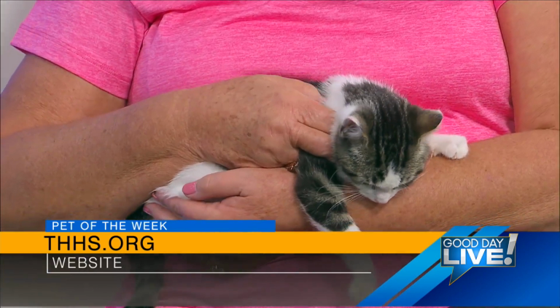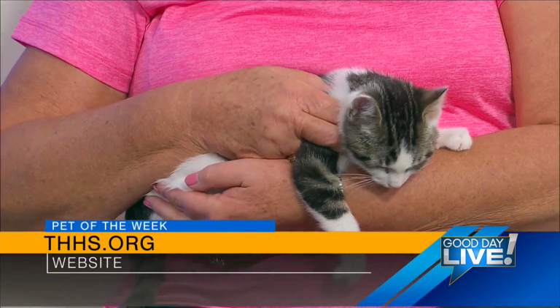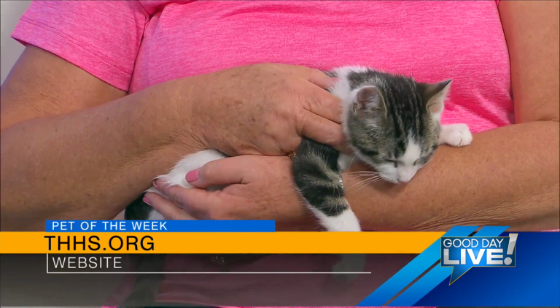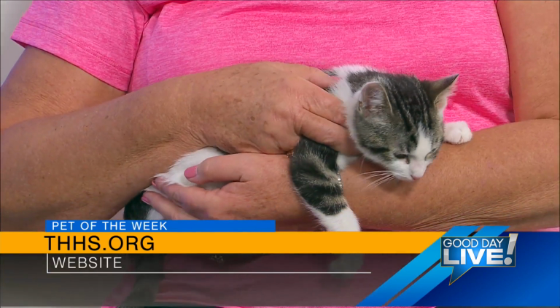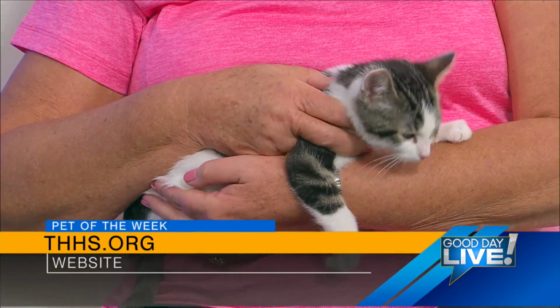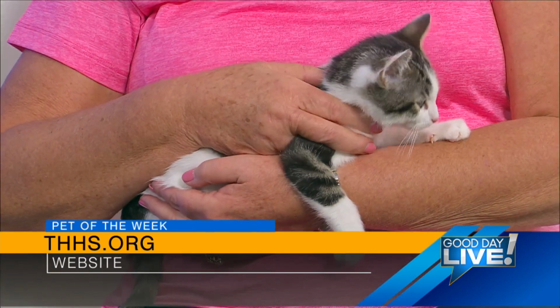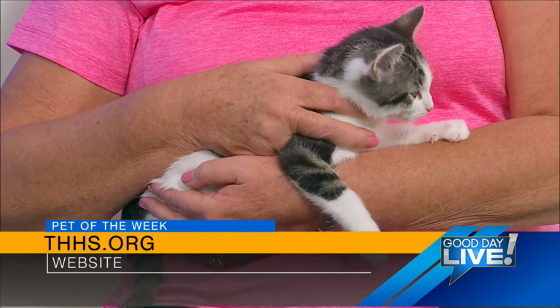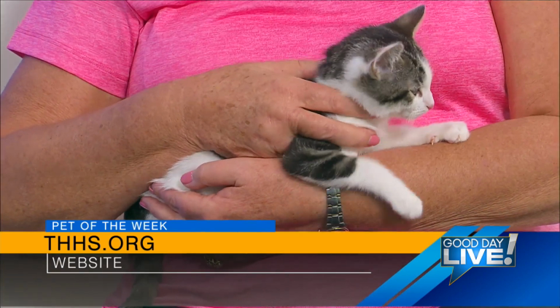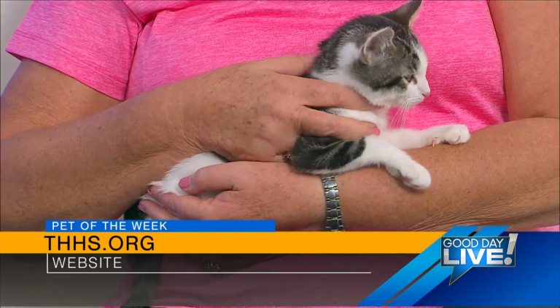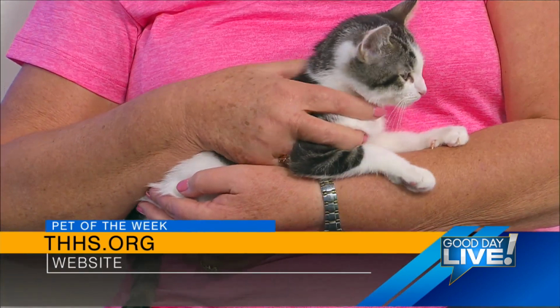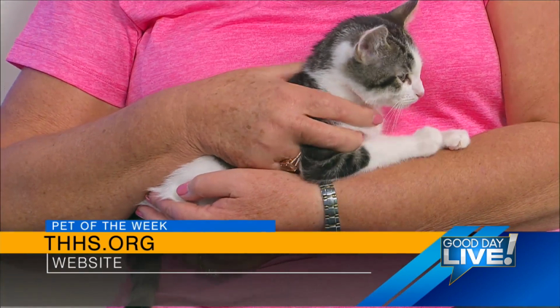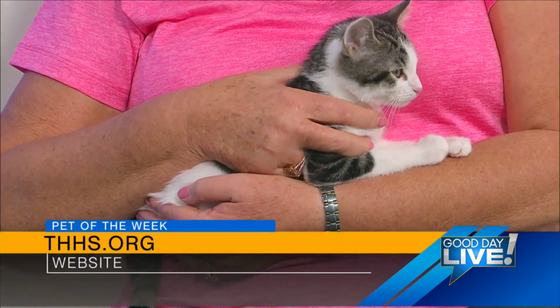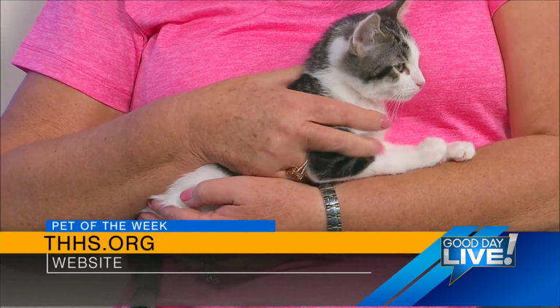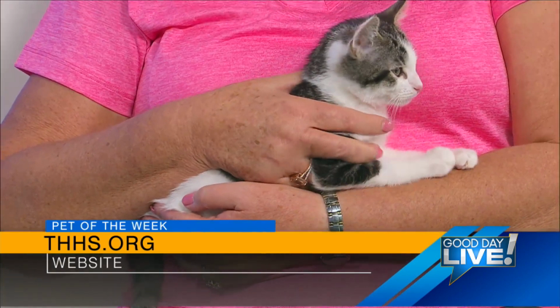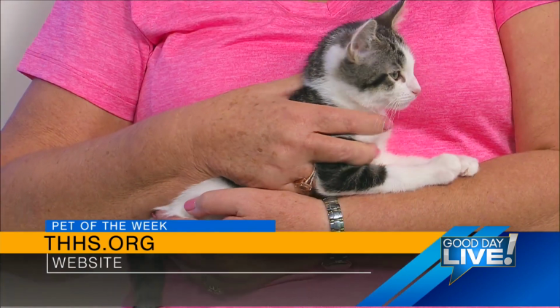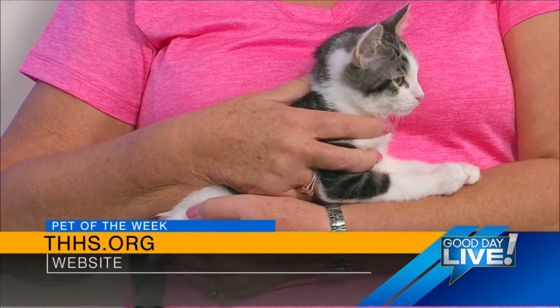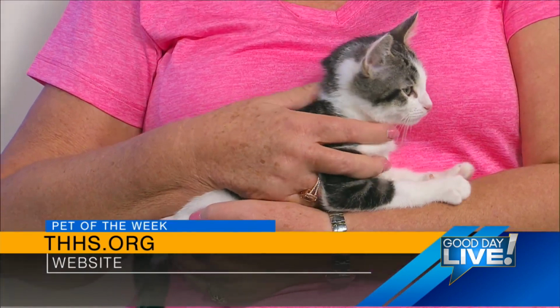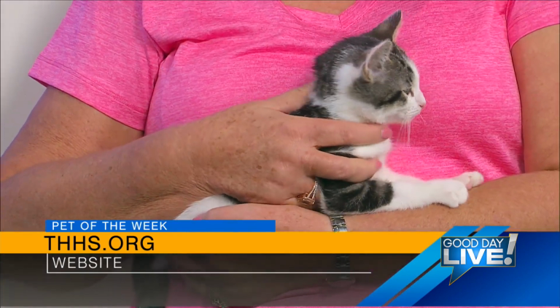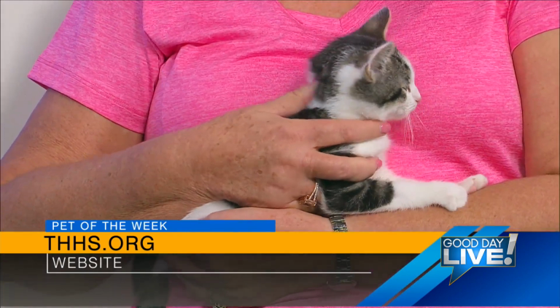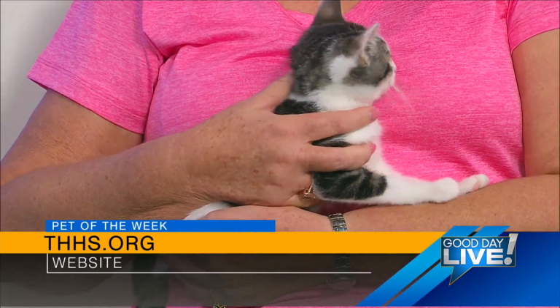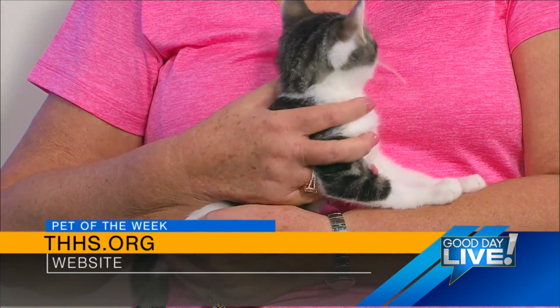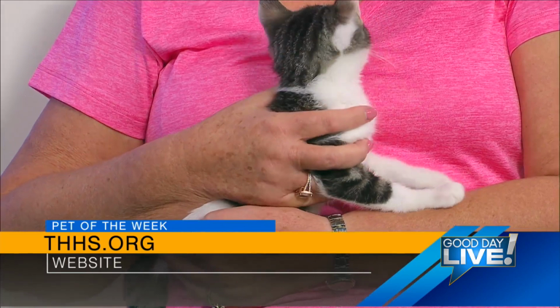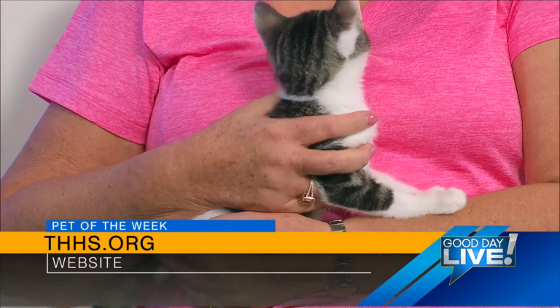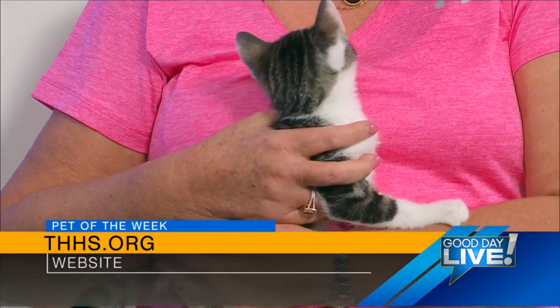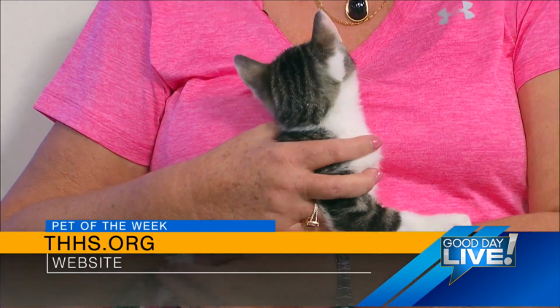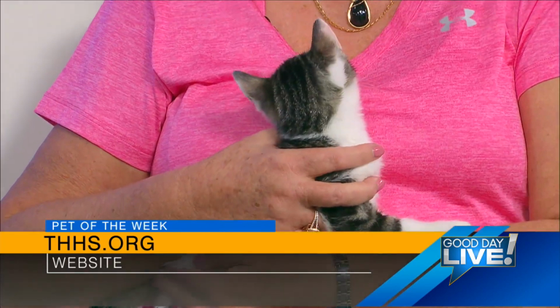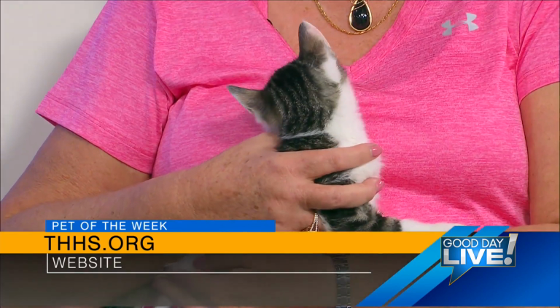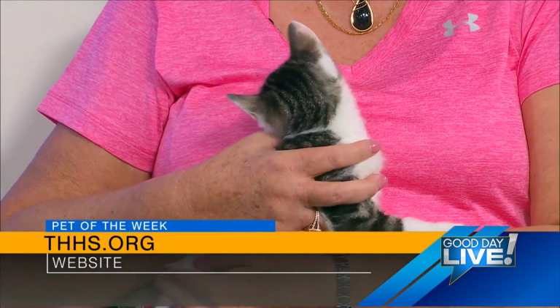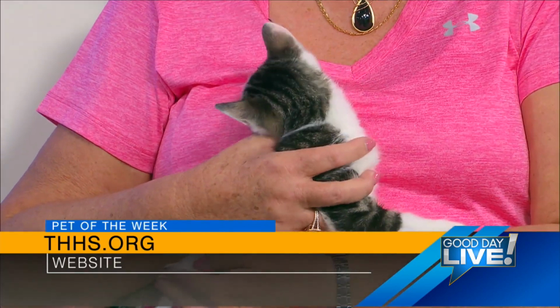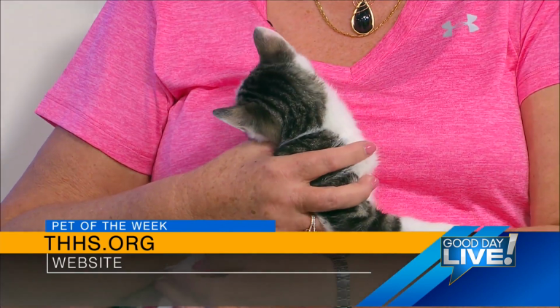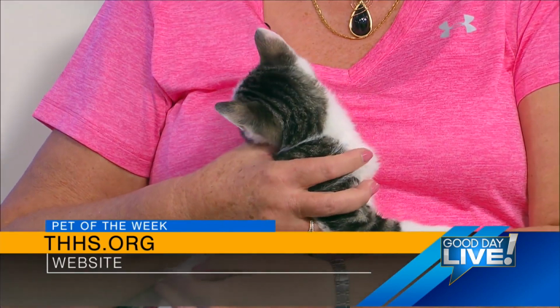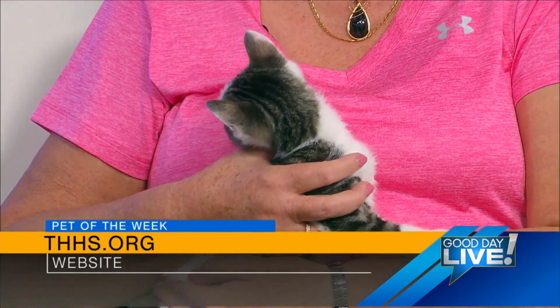In my thirteen years volunteering, it's the worst I've ever seen as far as the number of animals we have at the shelter.